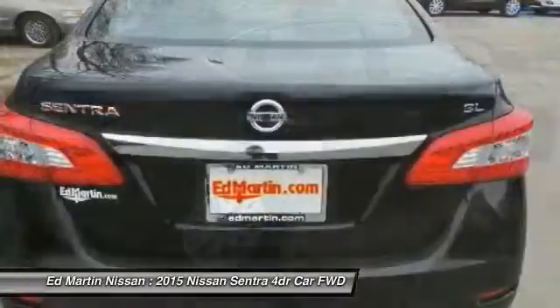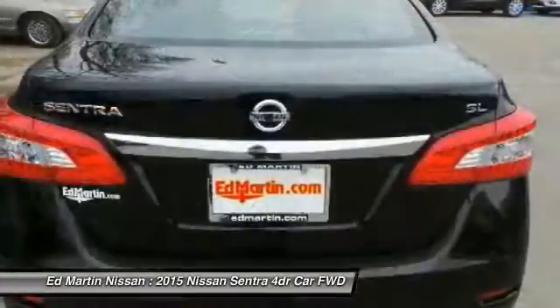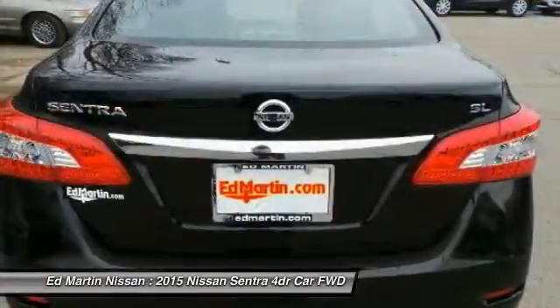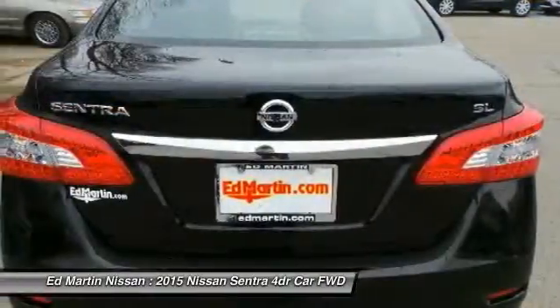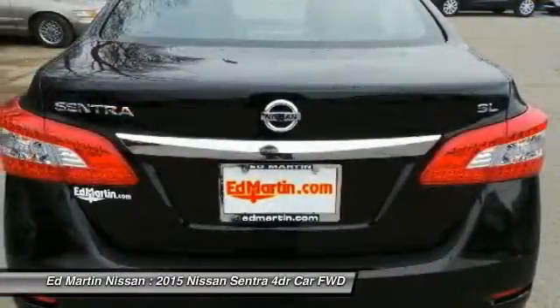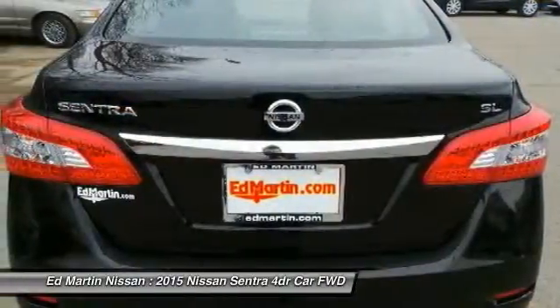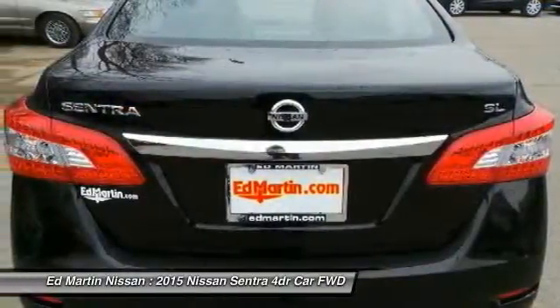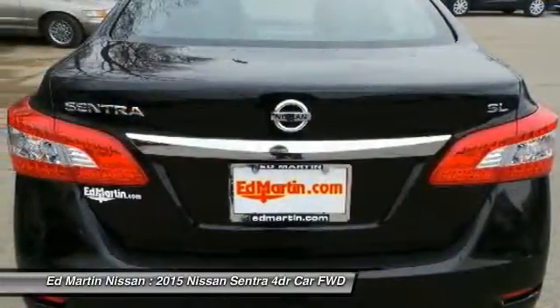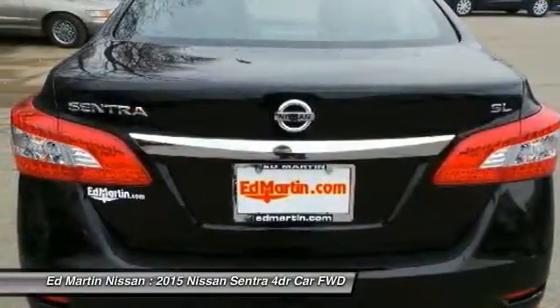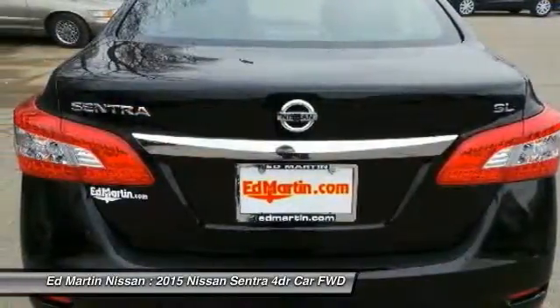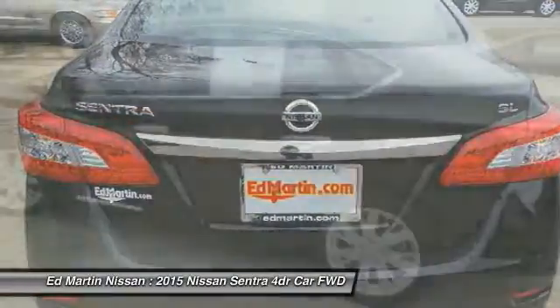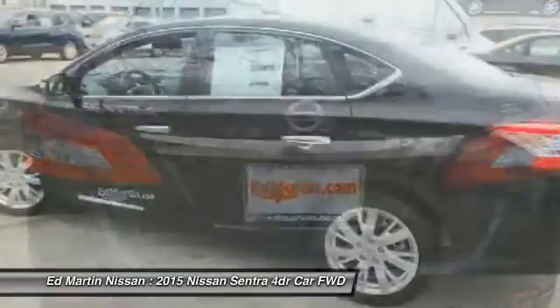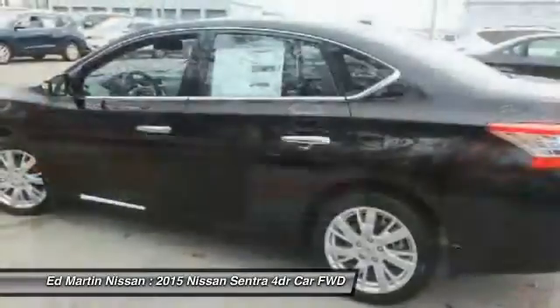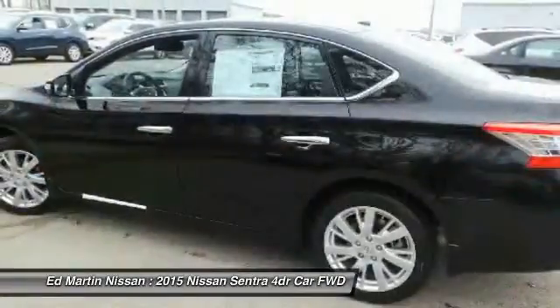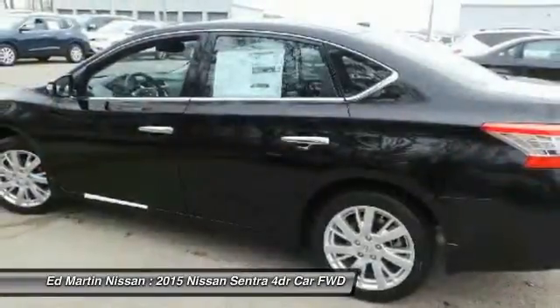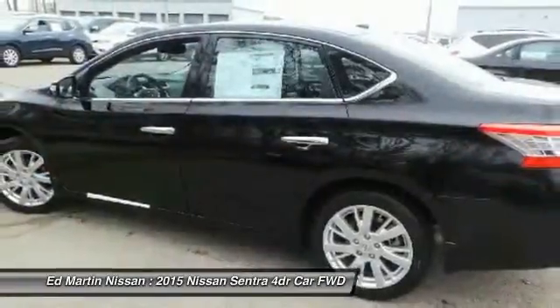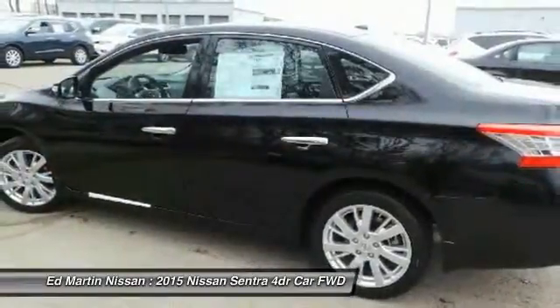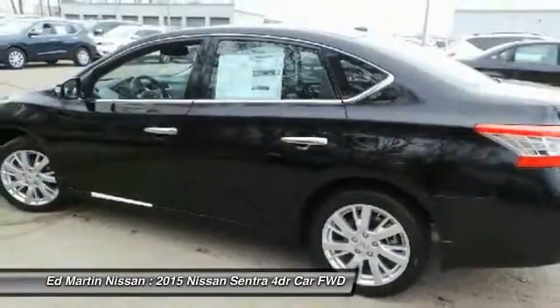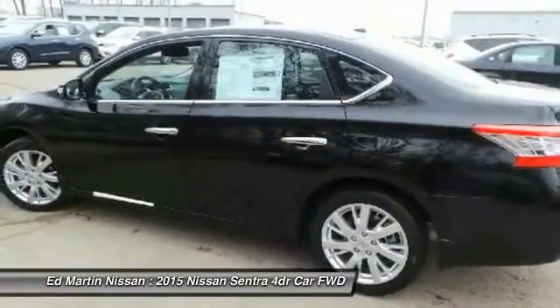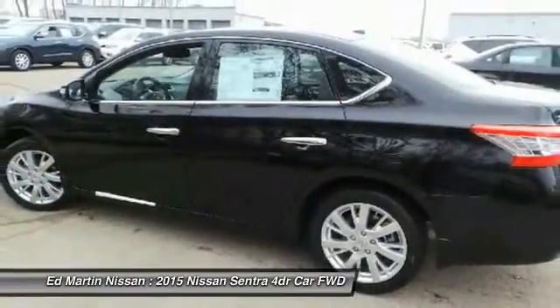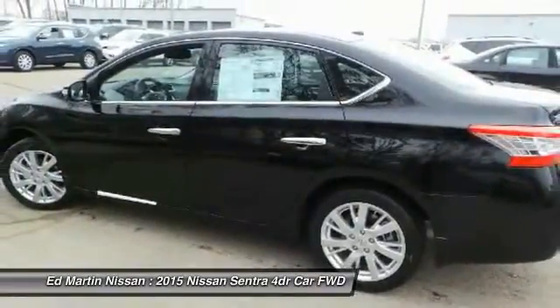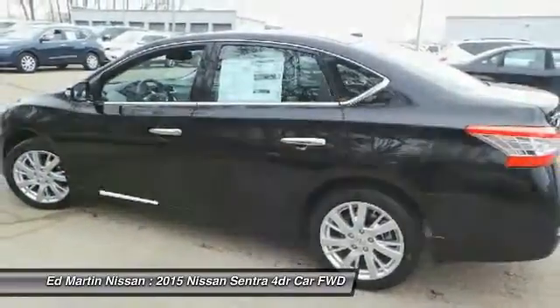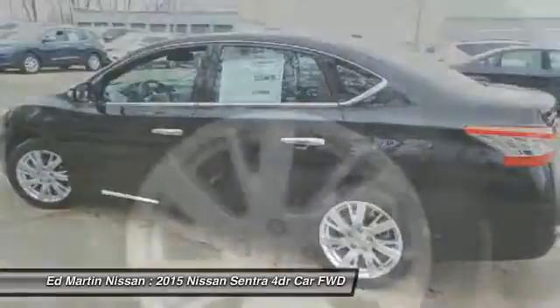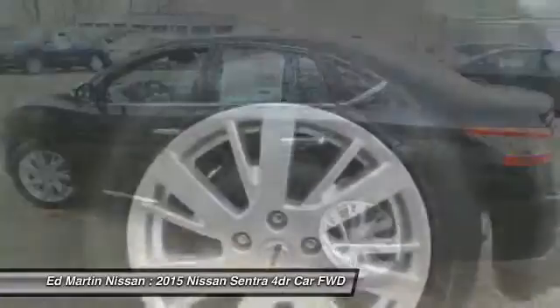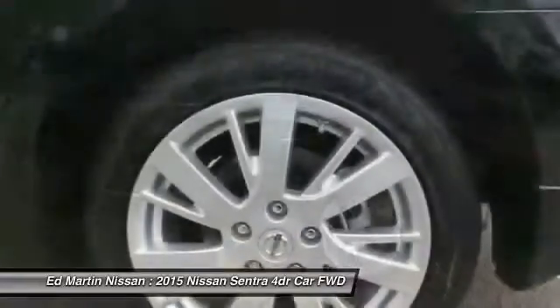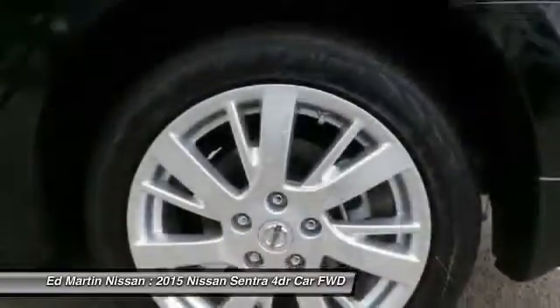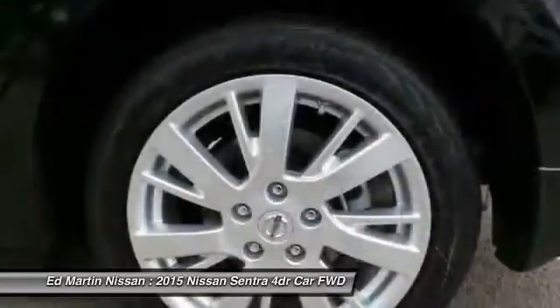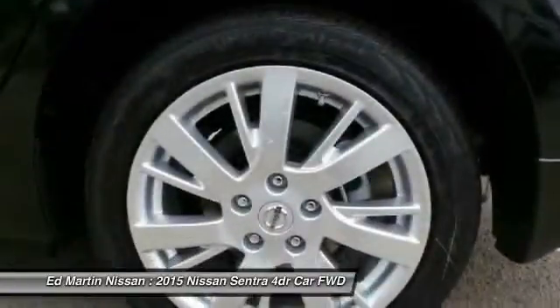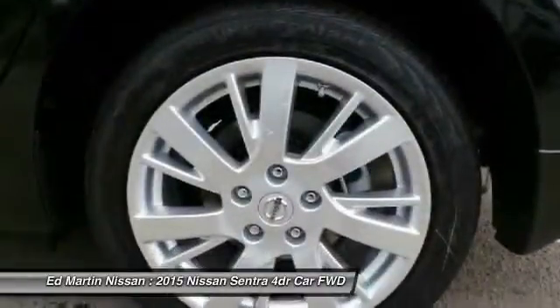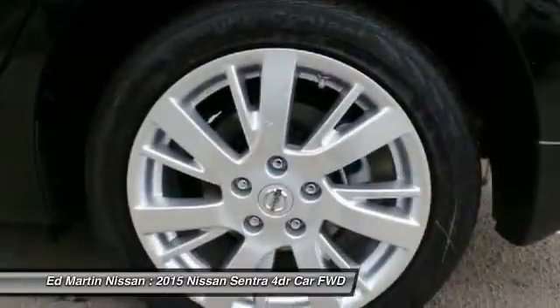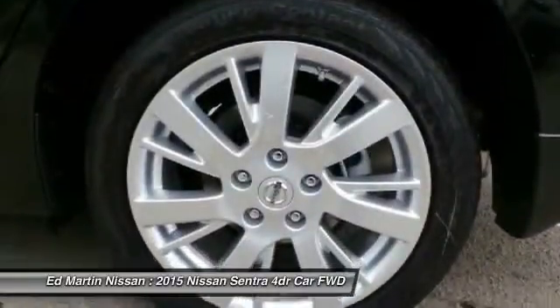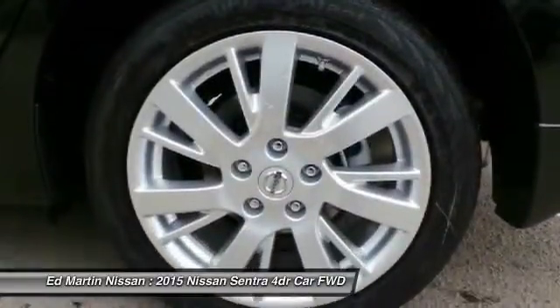Adjustable steering wheel, power steering, 4-wheel disc brakes, cruise control, aluminum wheels. Come take a test drive today.